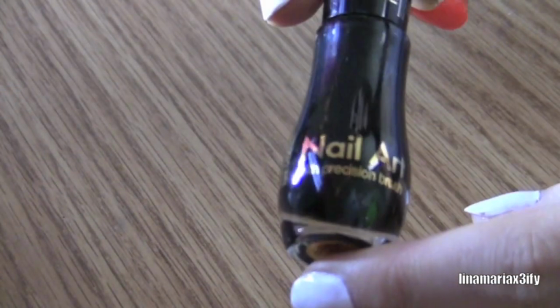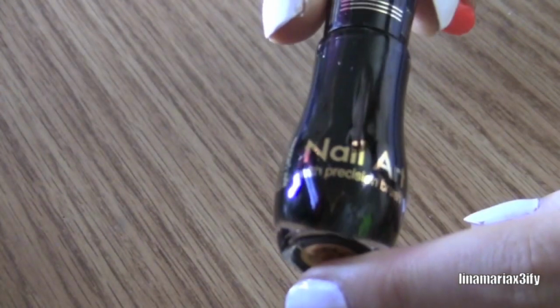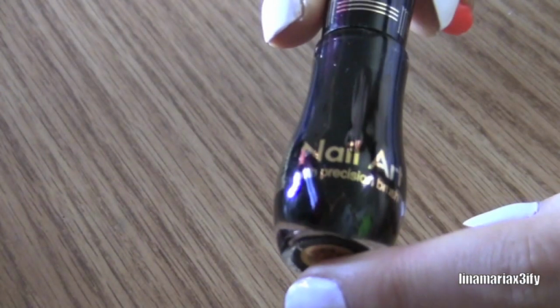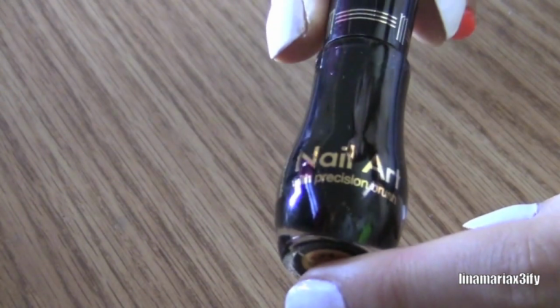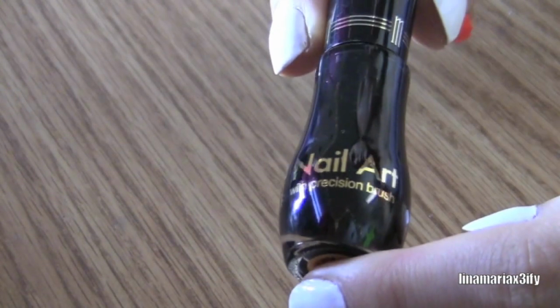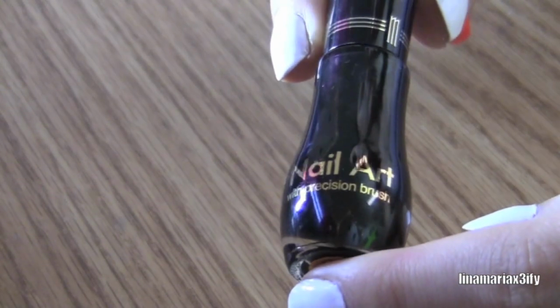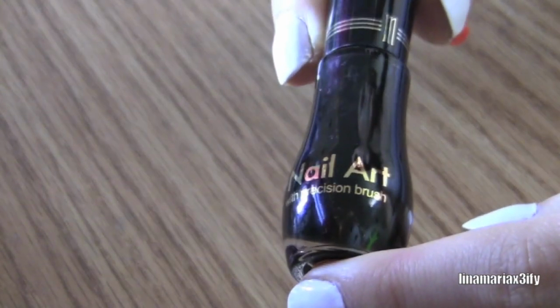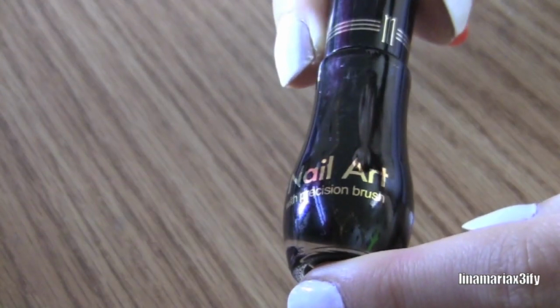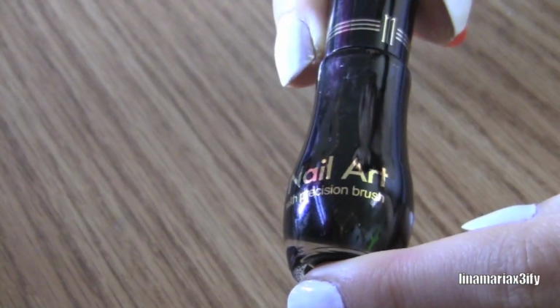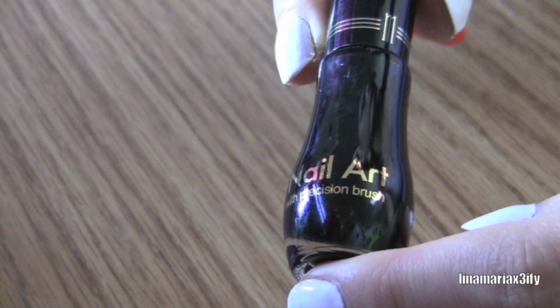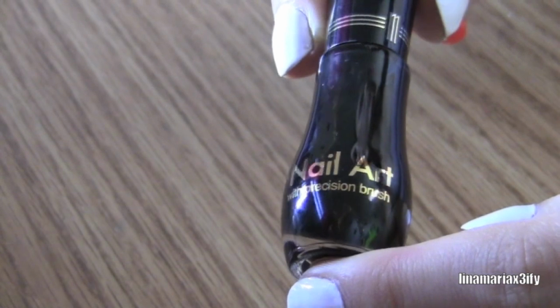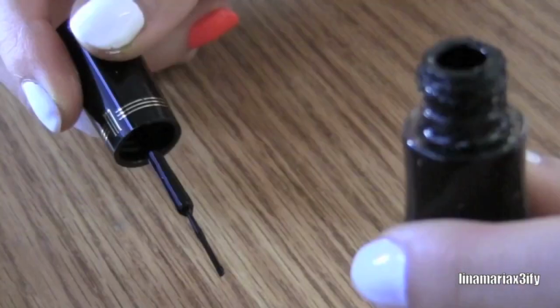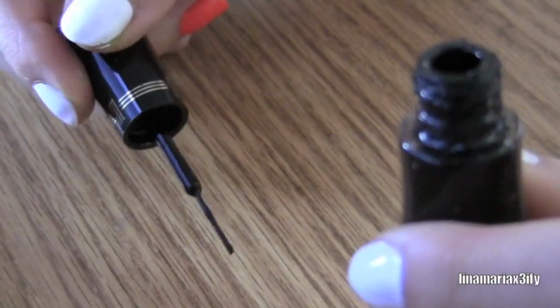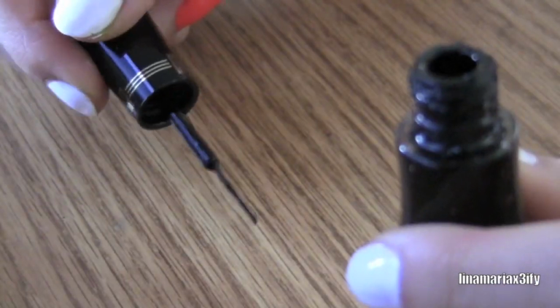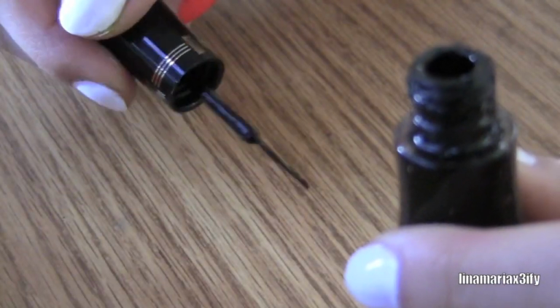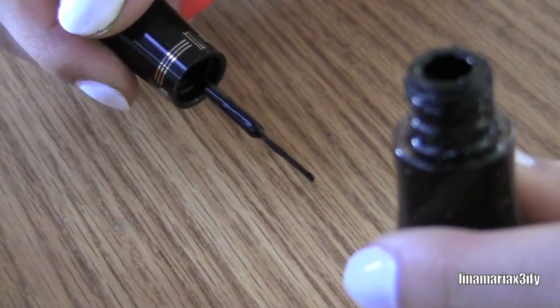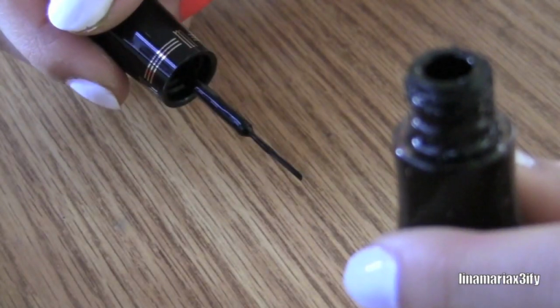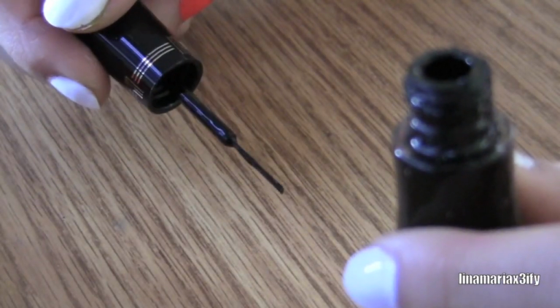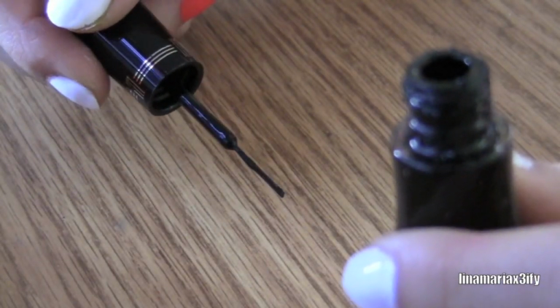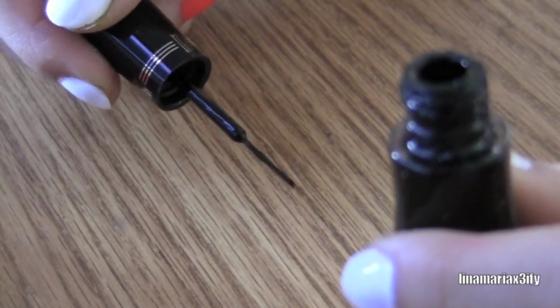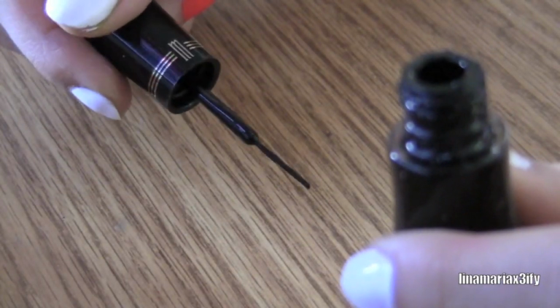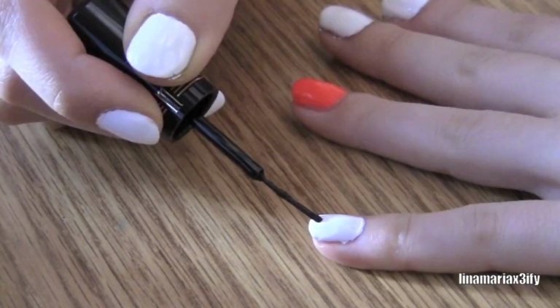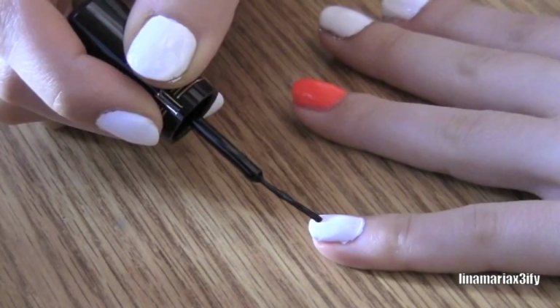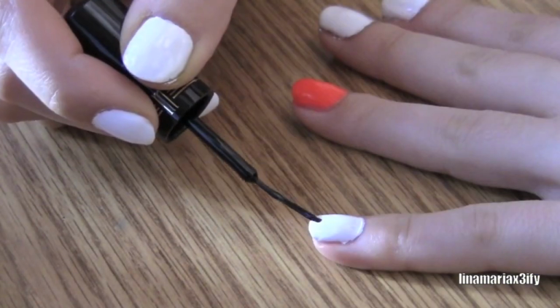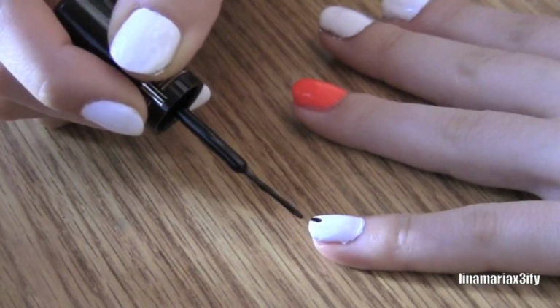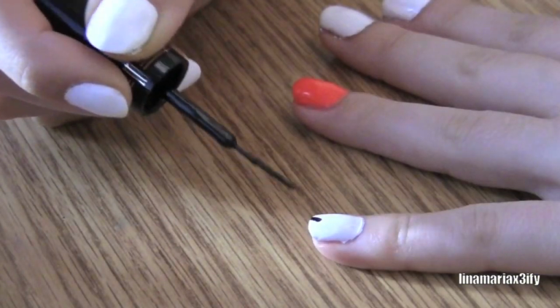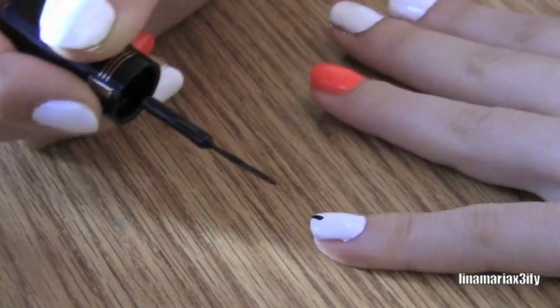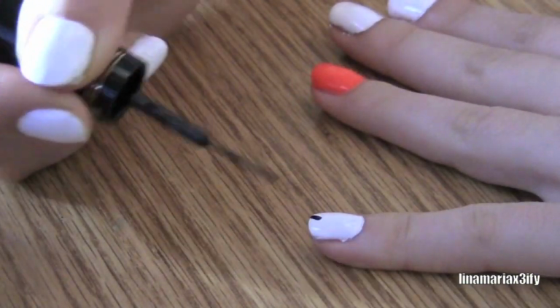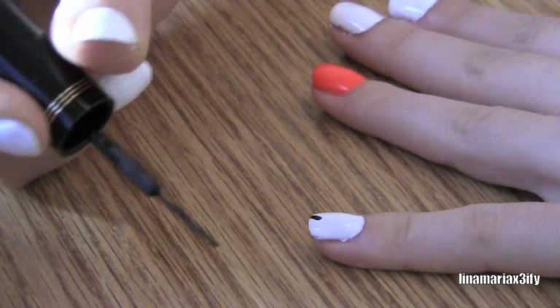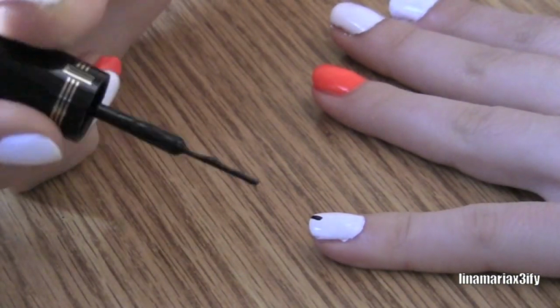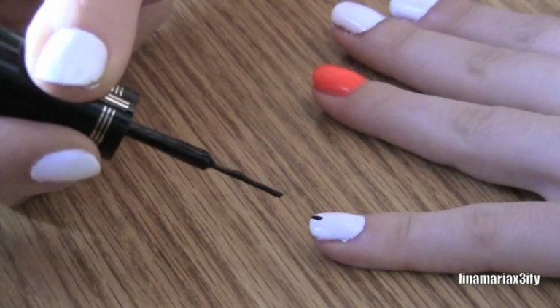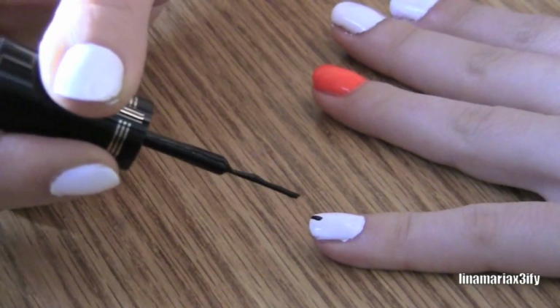Then you're going to take a black nail striper. If you don't have a striper, you can also use a toothpick — you just need that thin kind of brush.